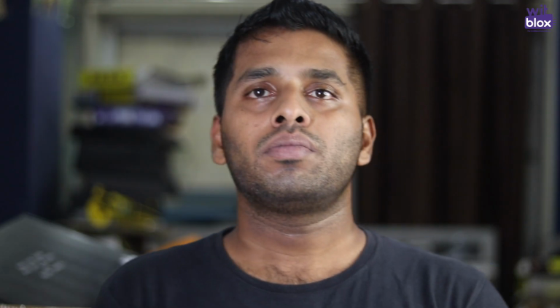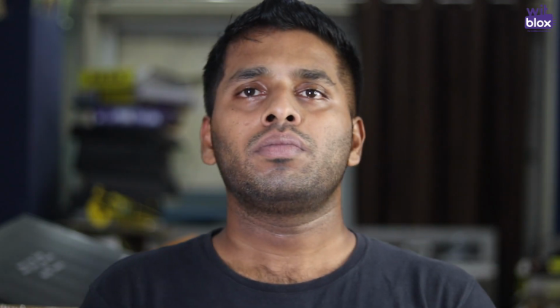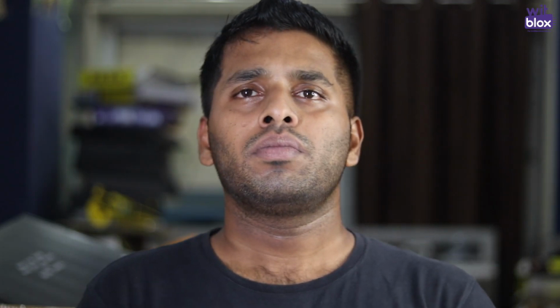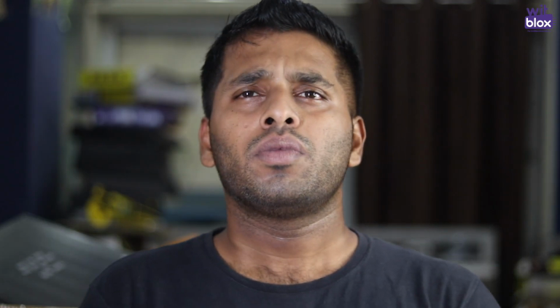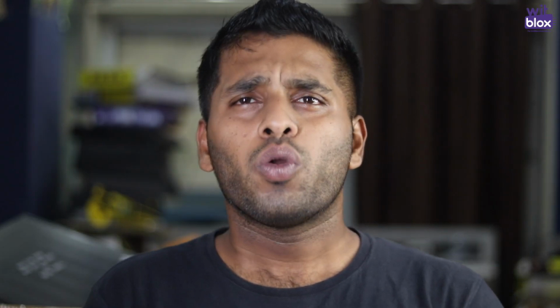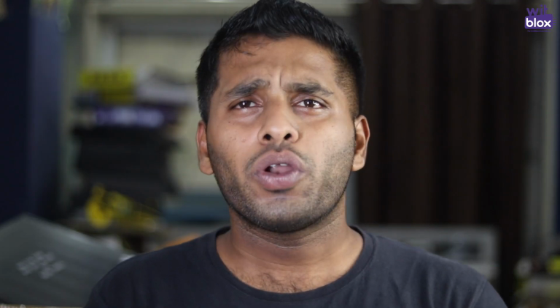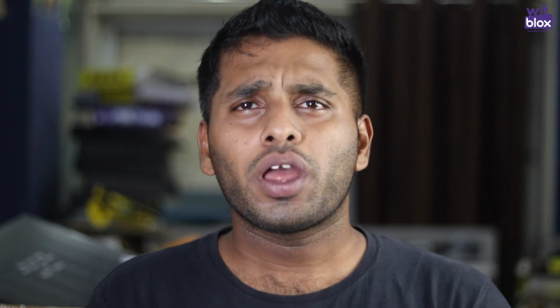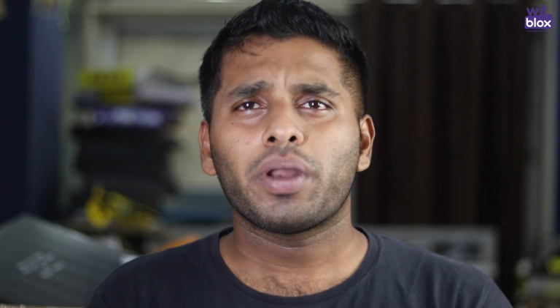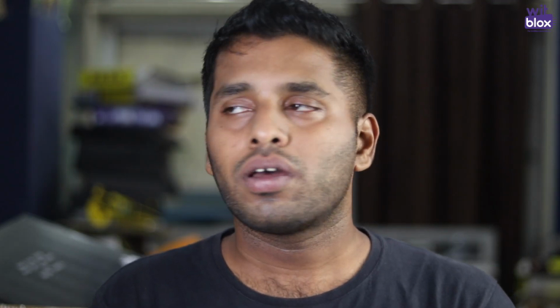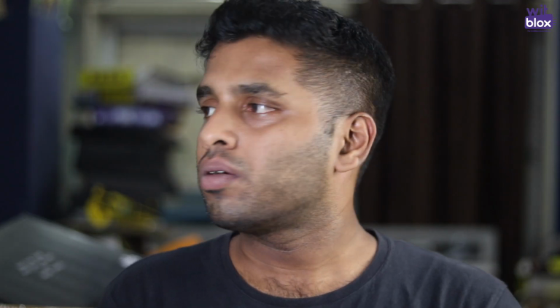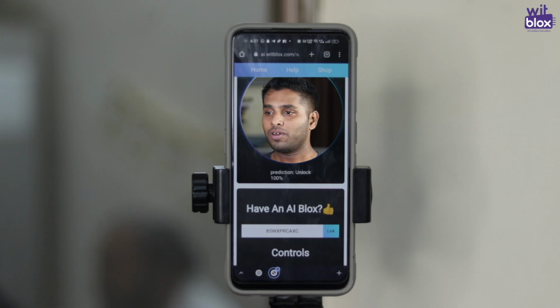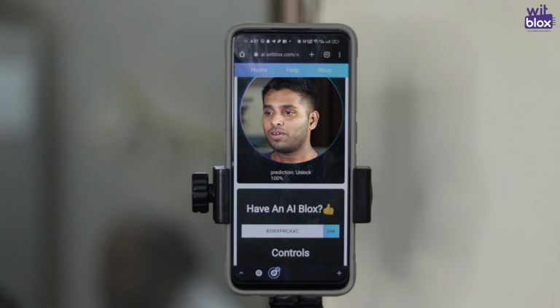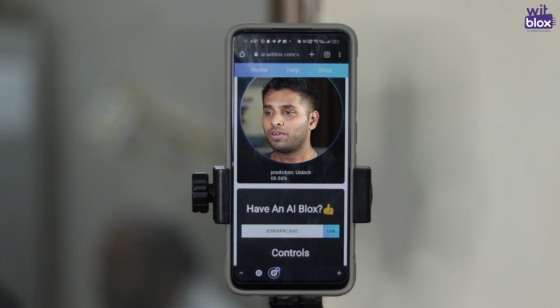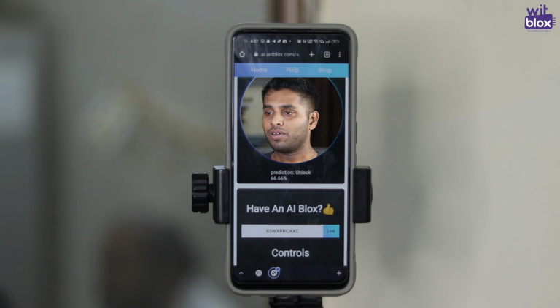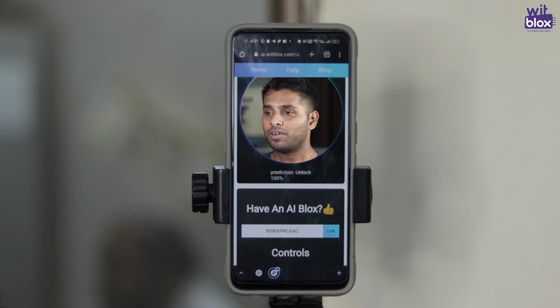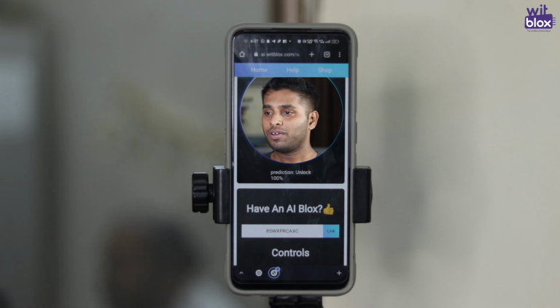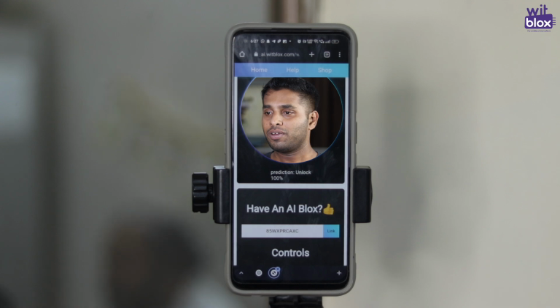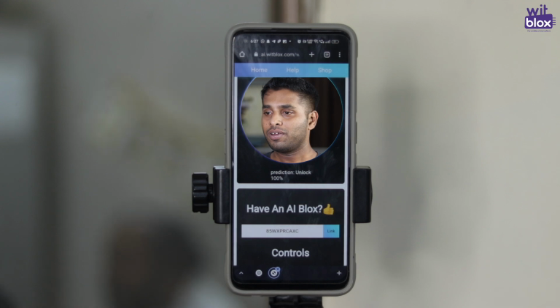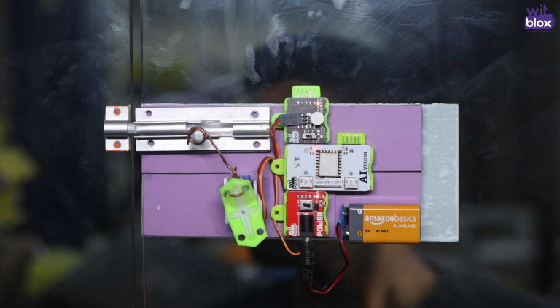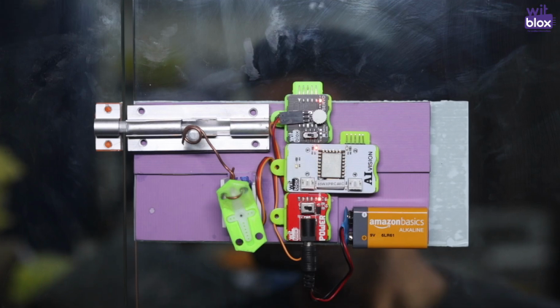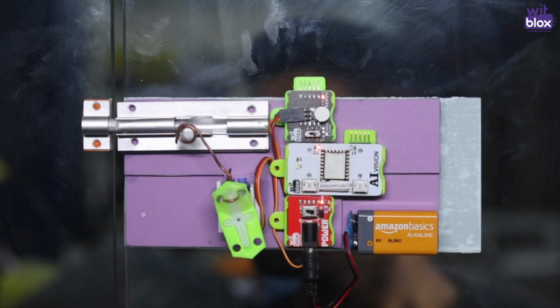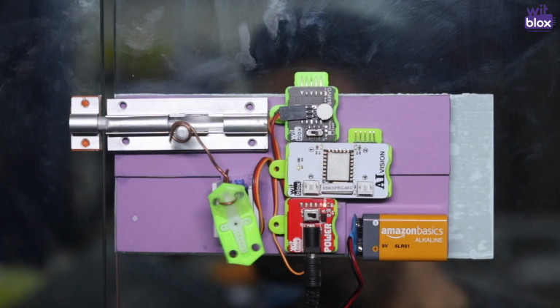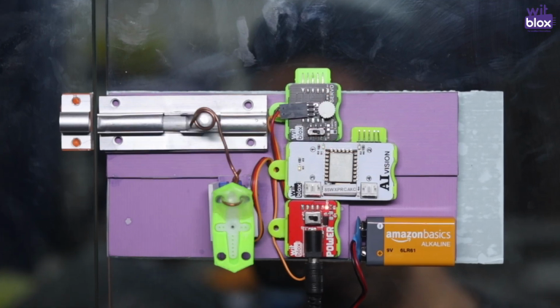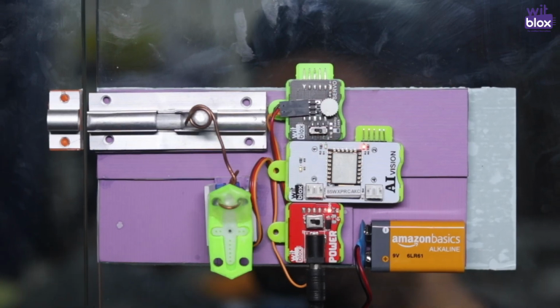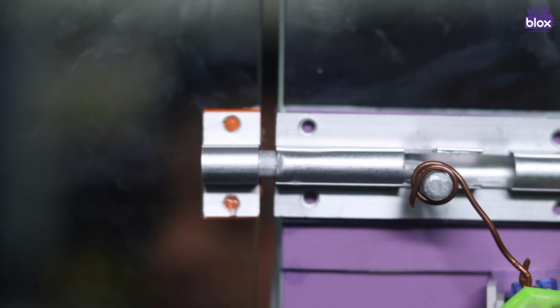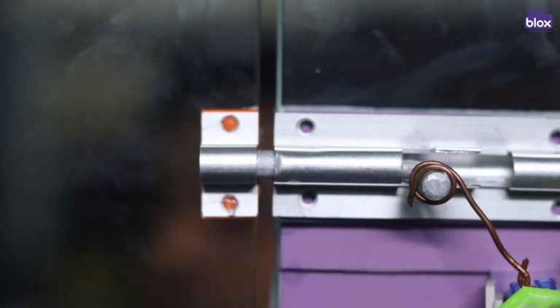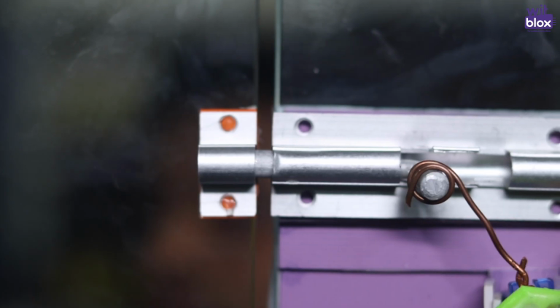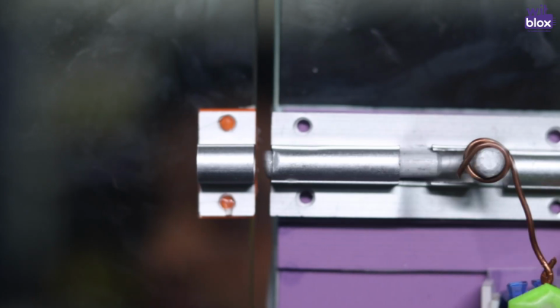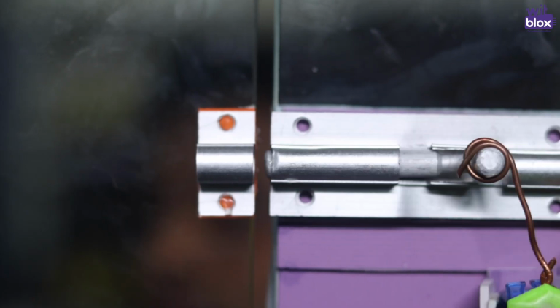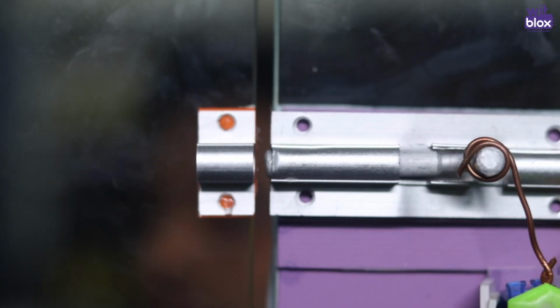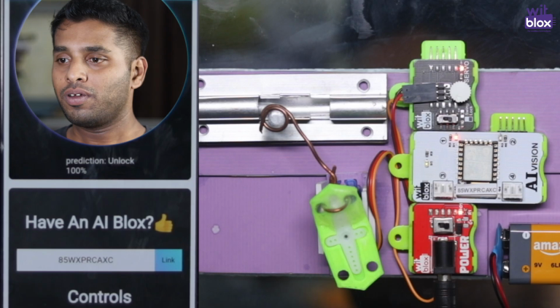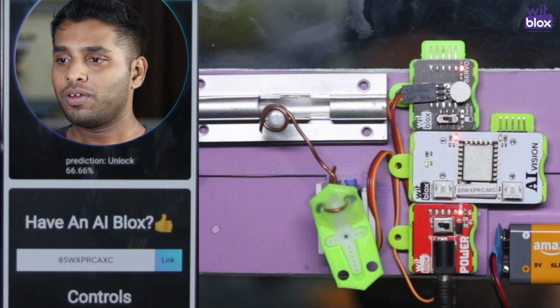When you show your face to the camera, the AI Blocks recognizes it and opens the door latch via the servo blocks.